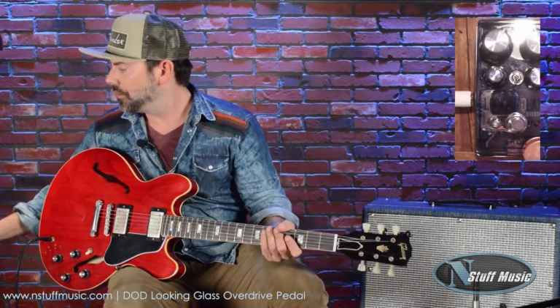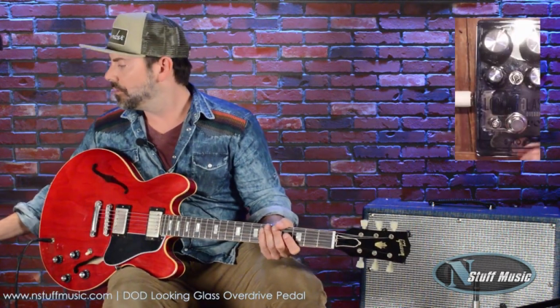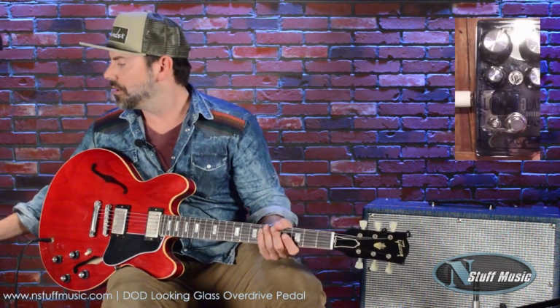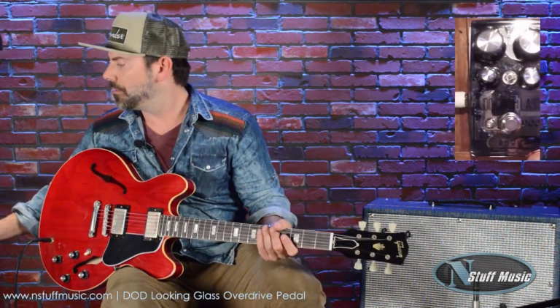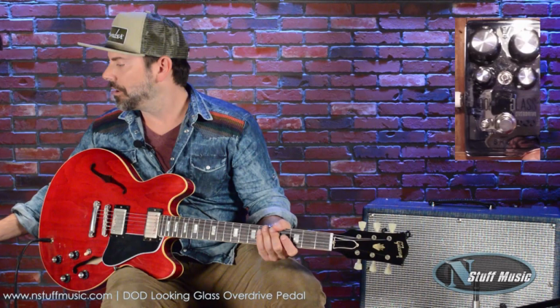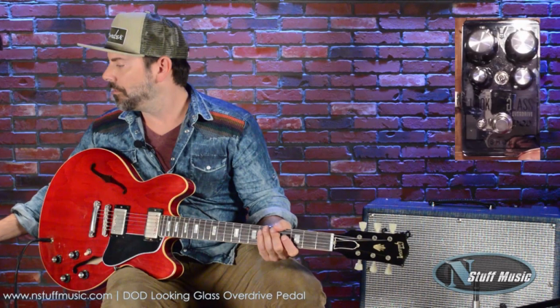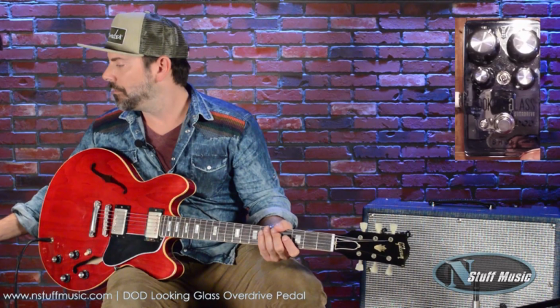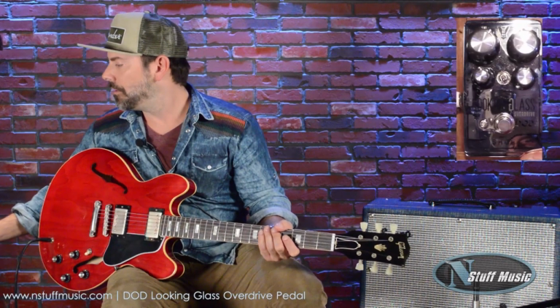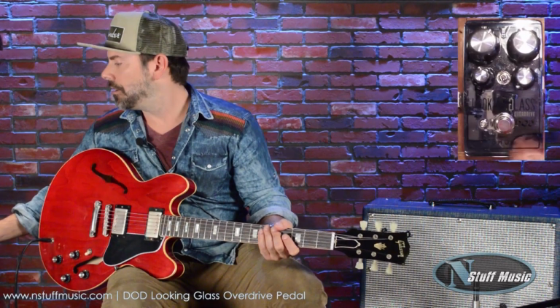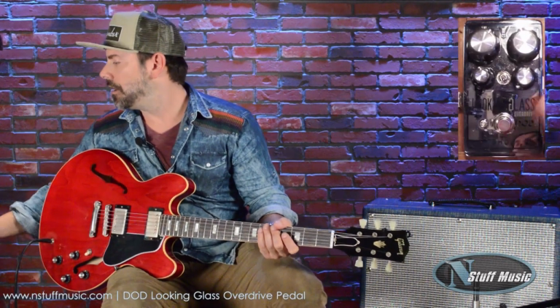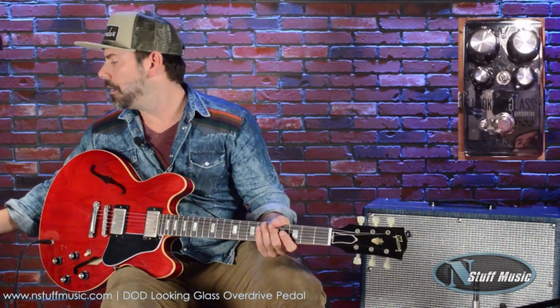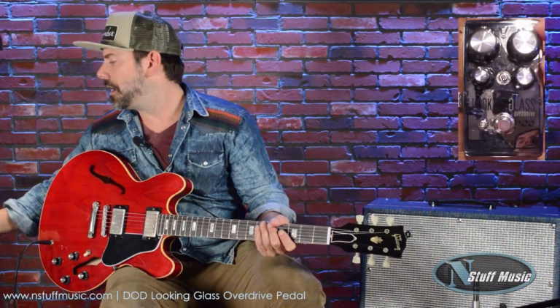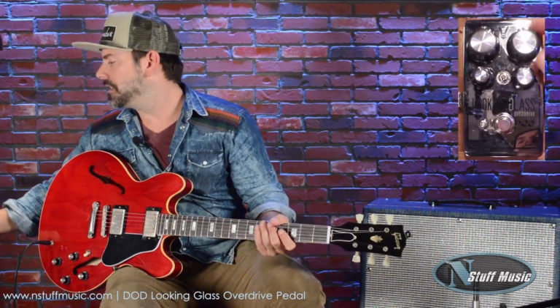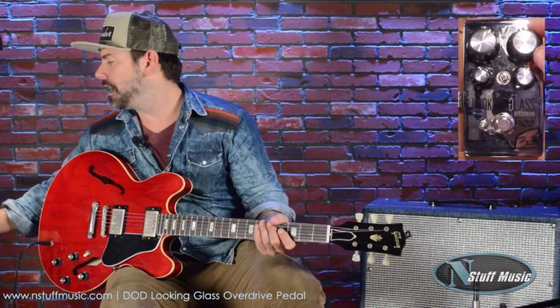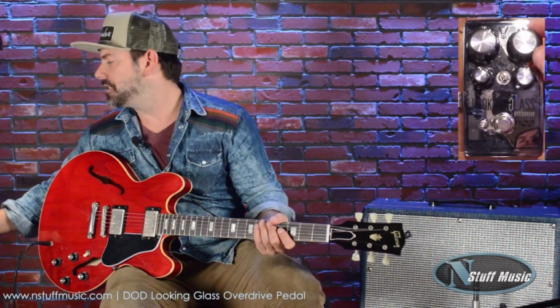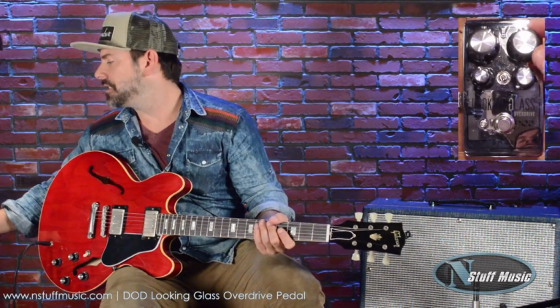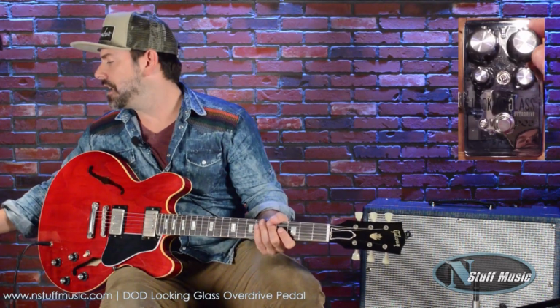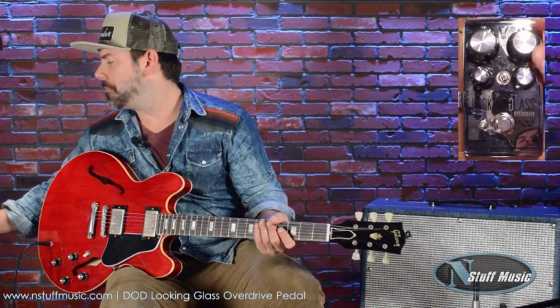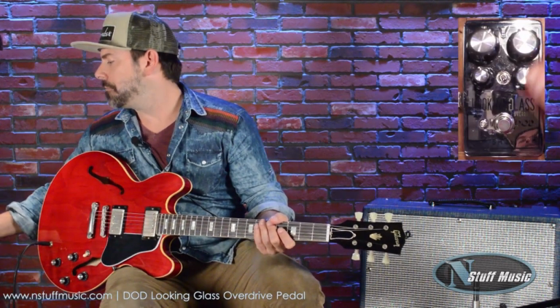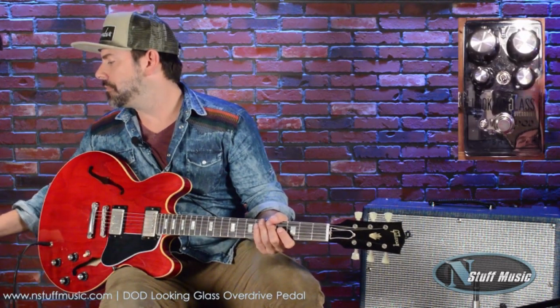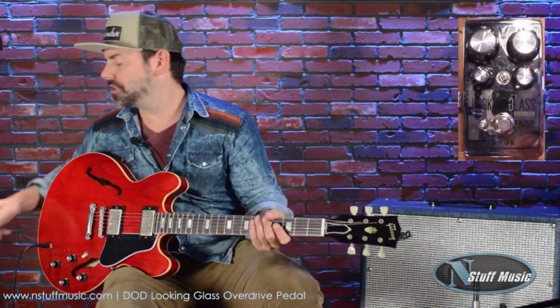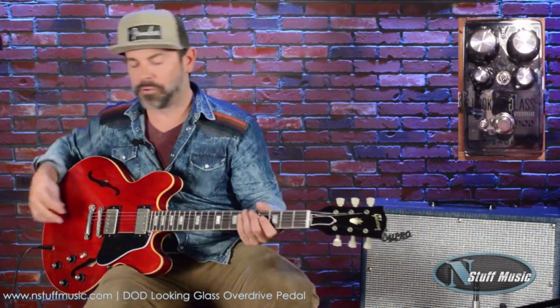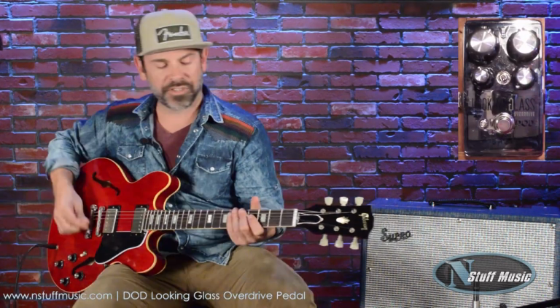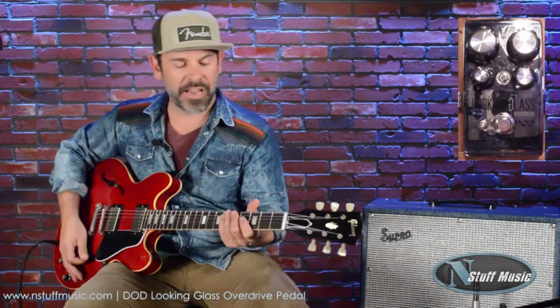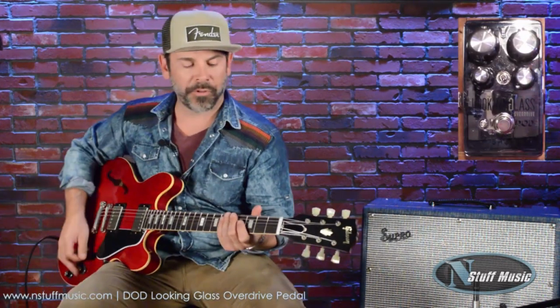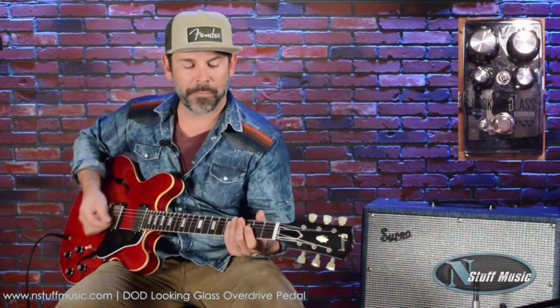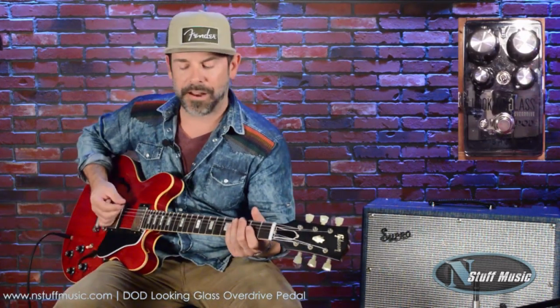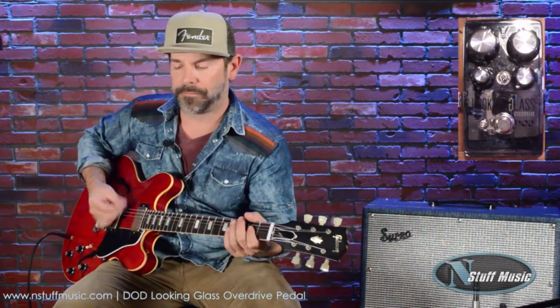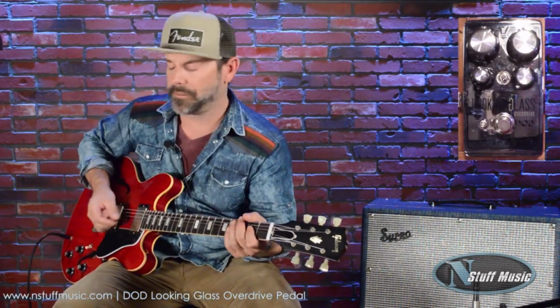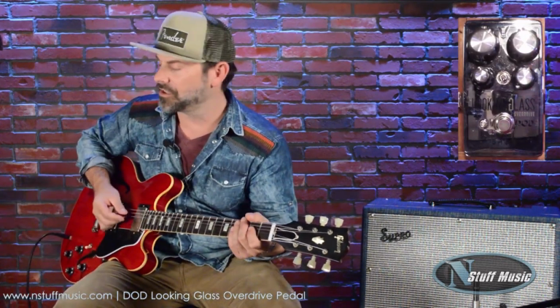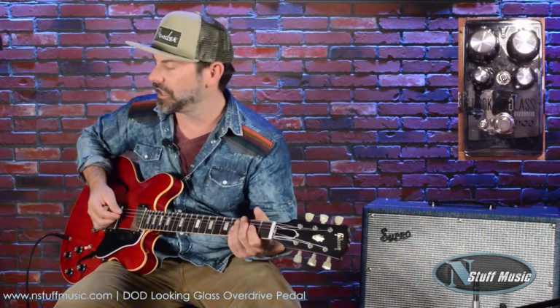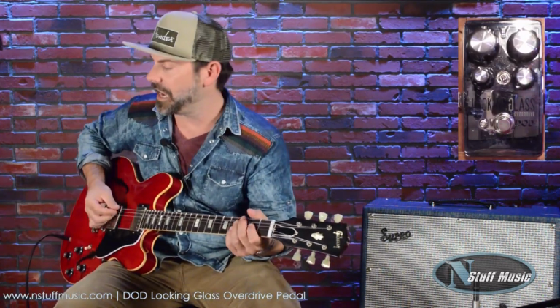So here we go. I just have this set up to push the amp a little bit. Fingers clean.